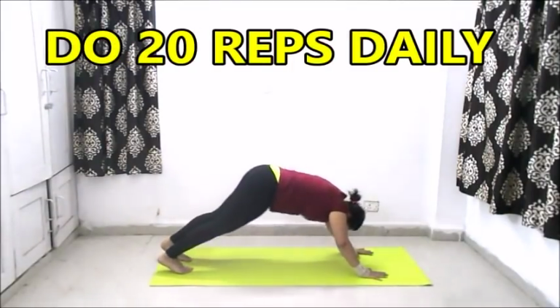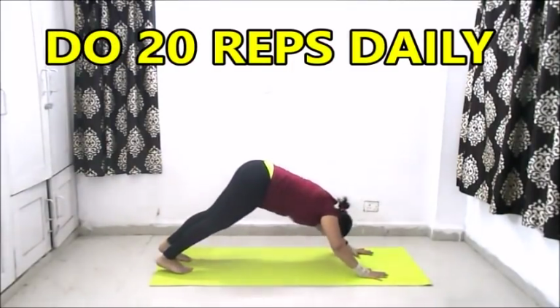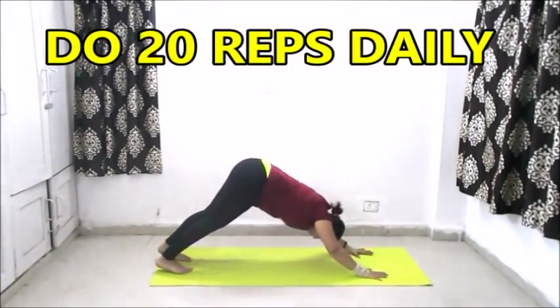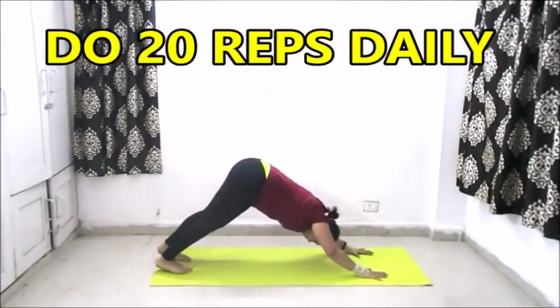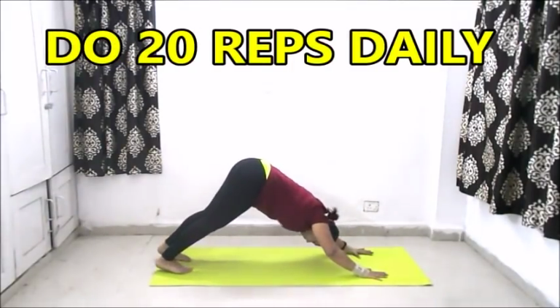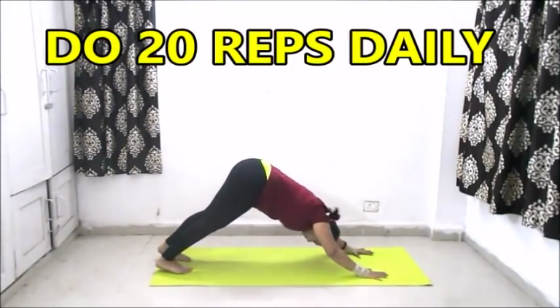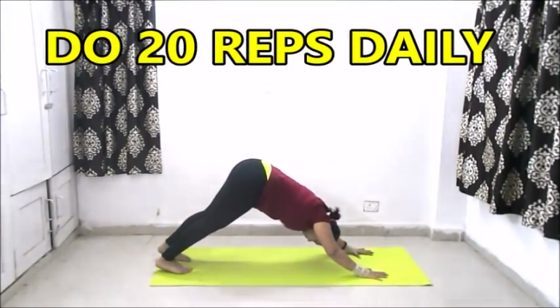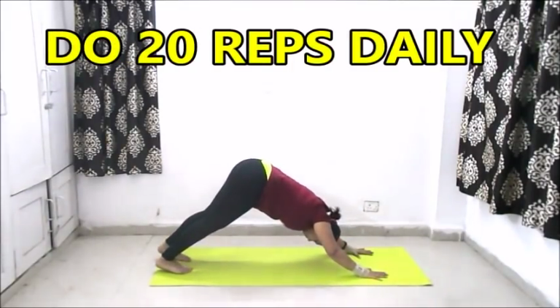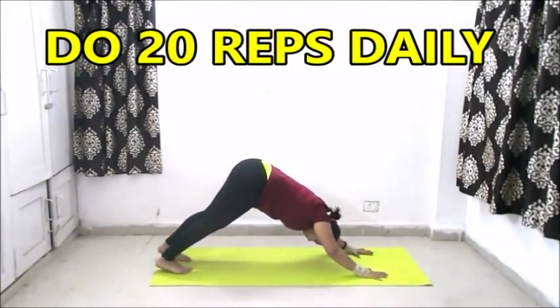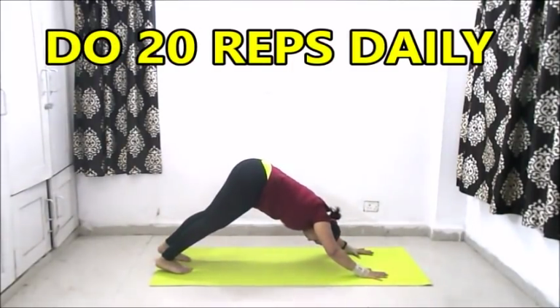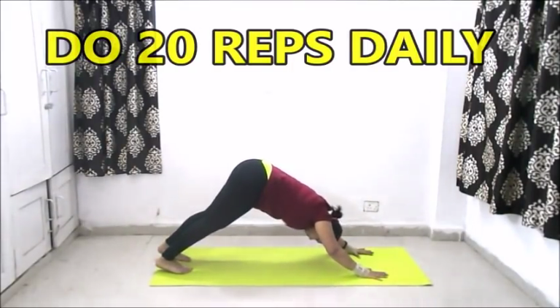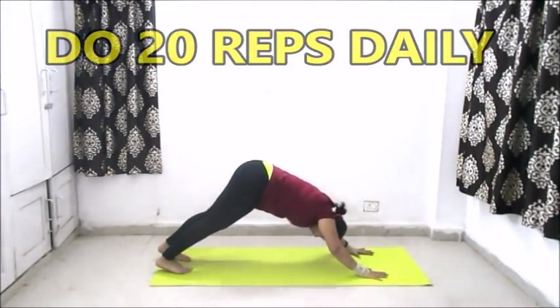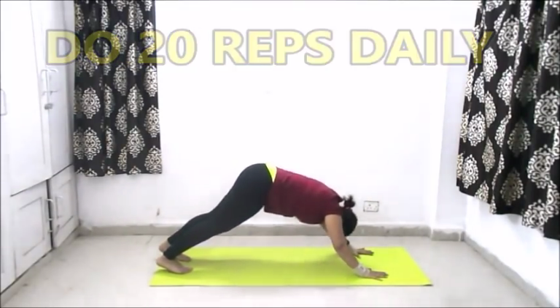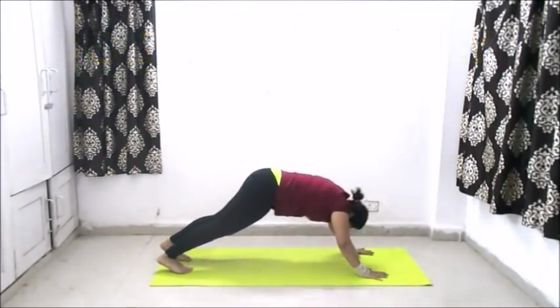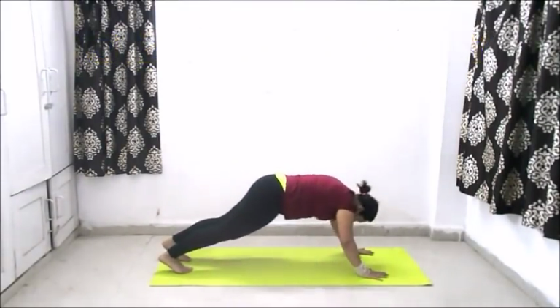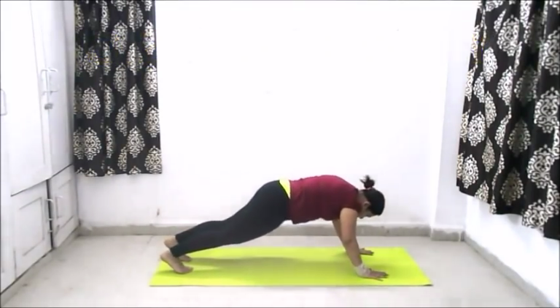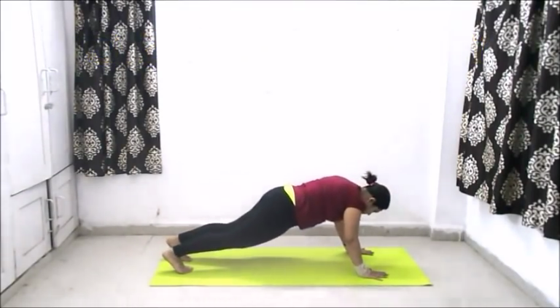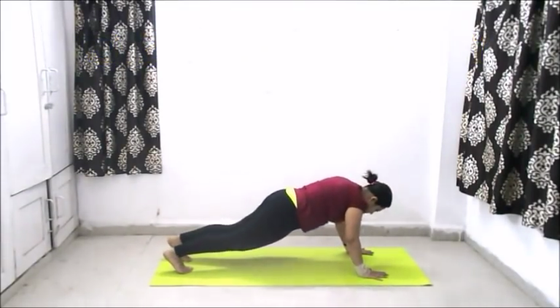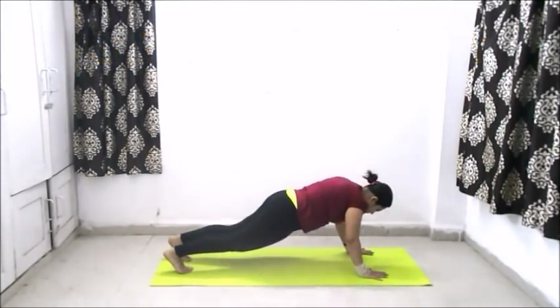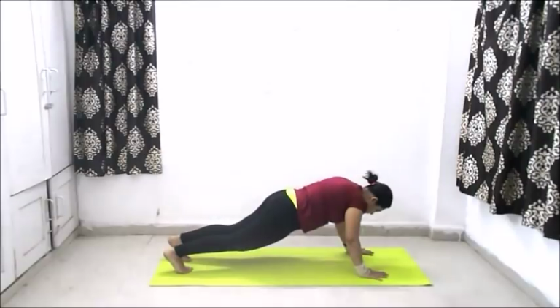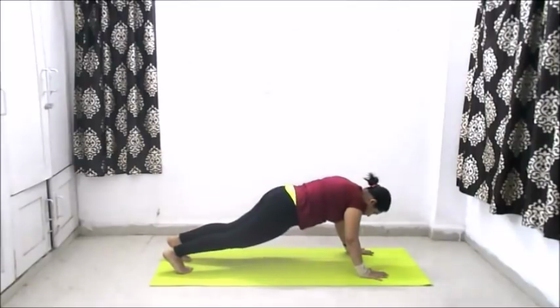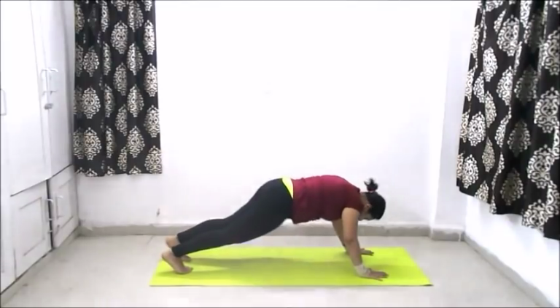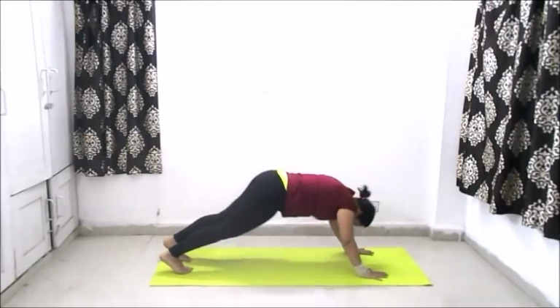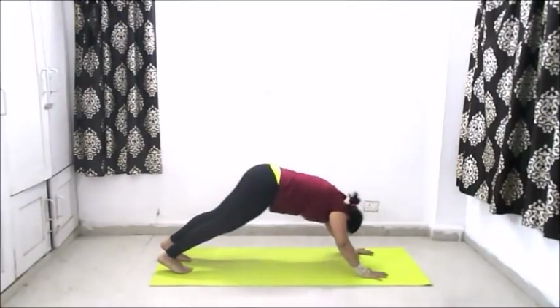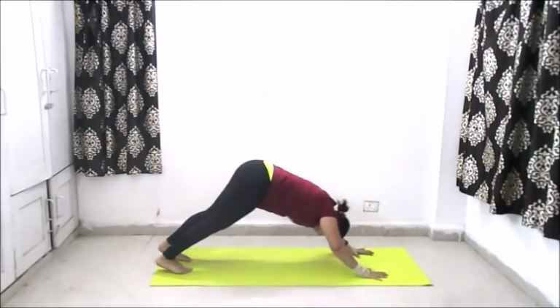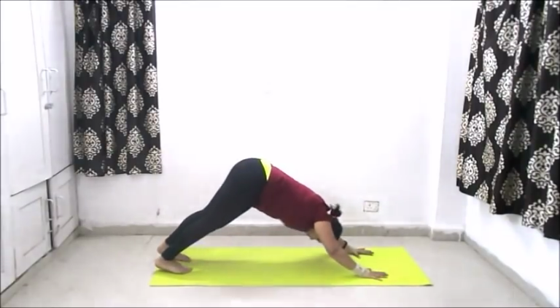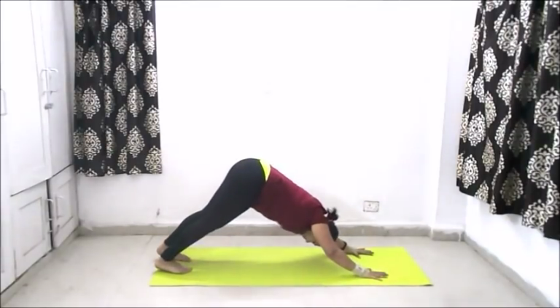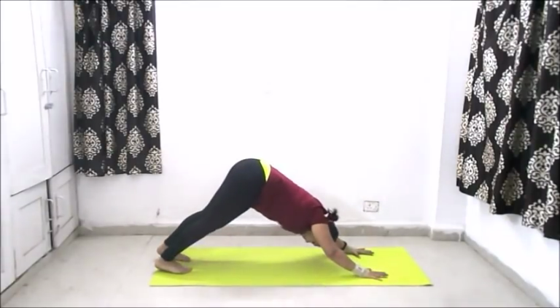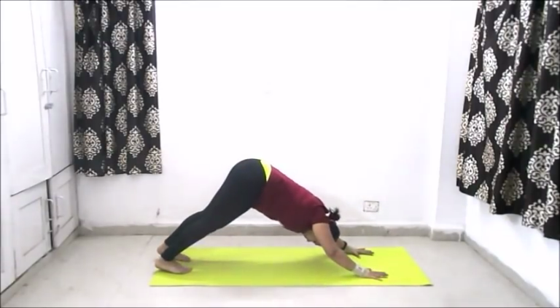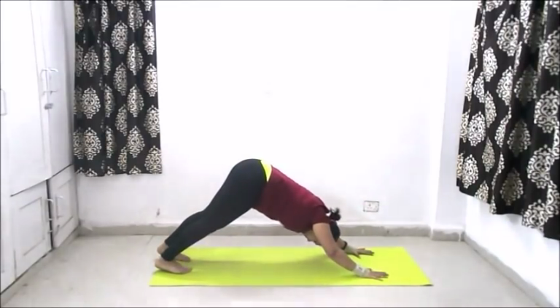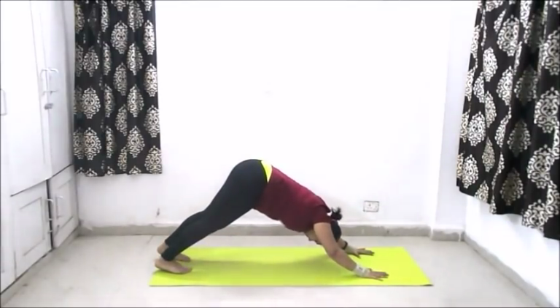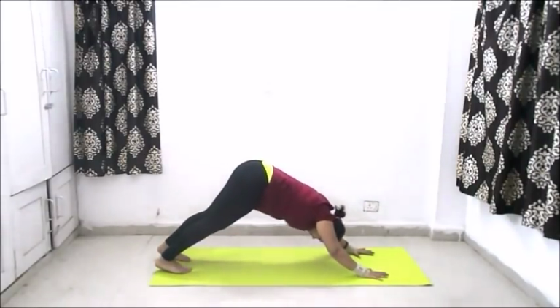Follow this workout daily to get fast results within just one week.